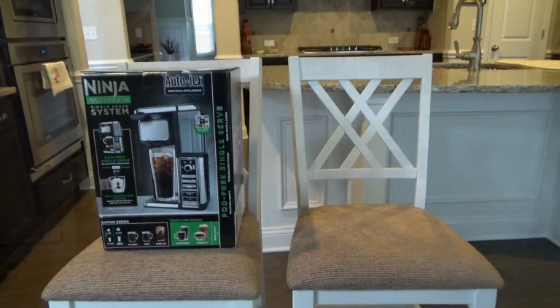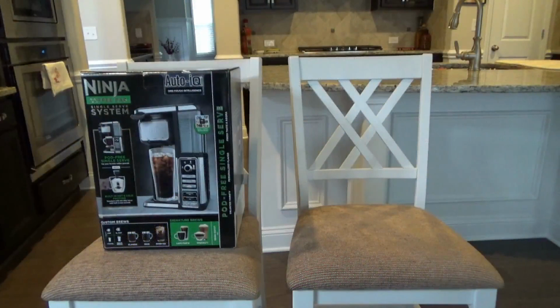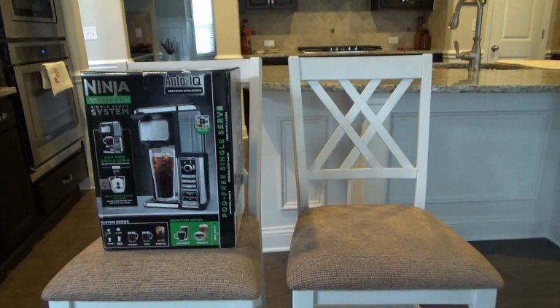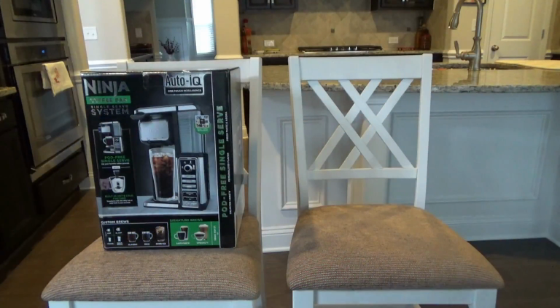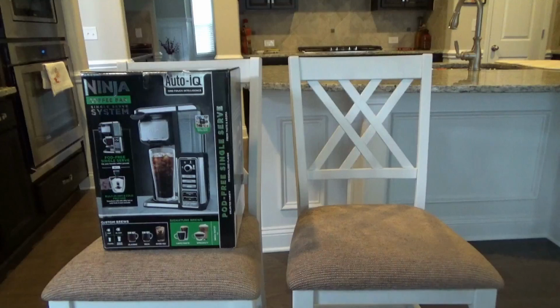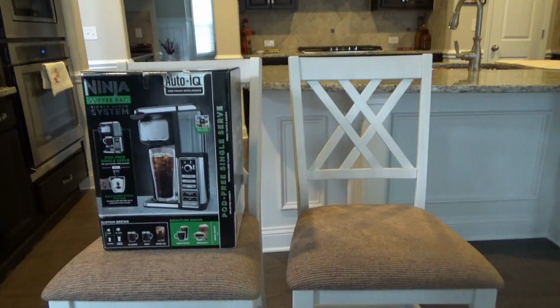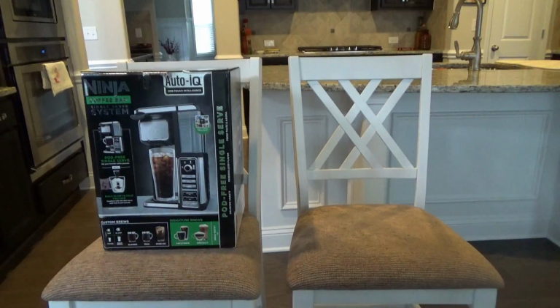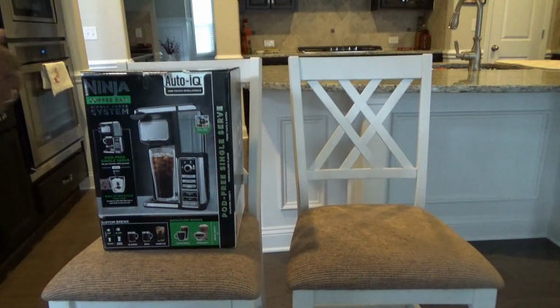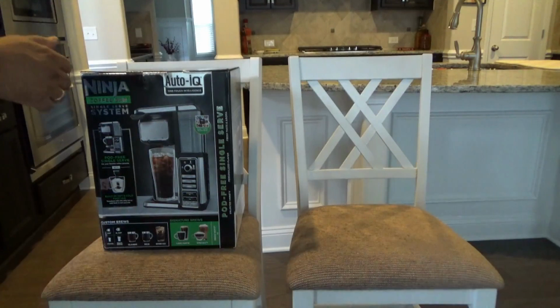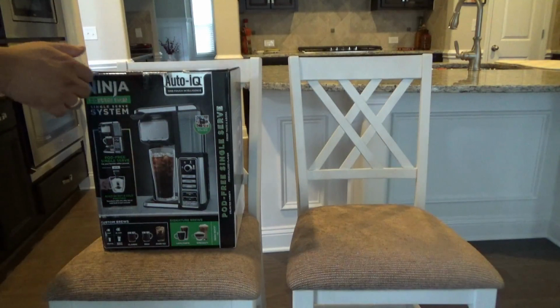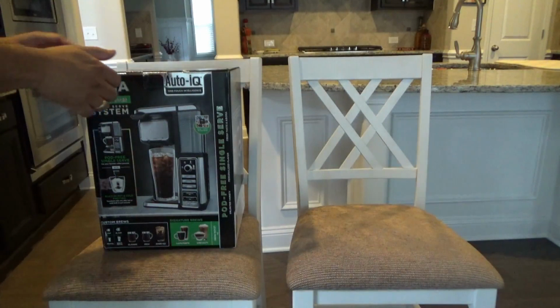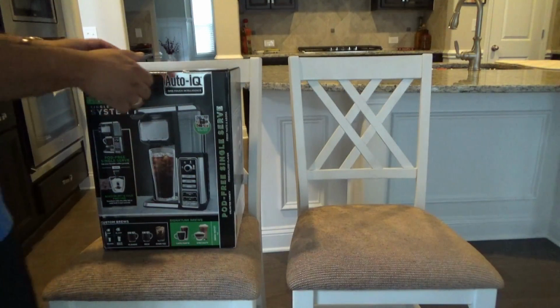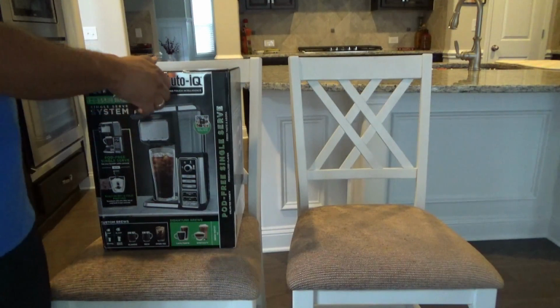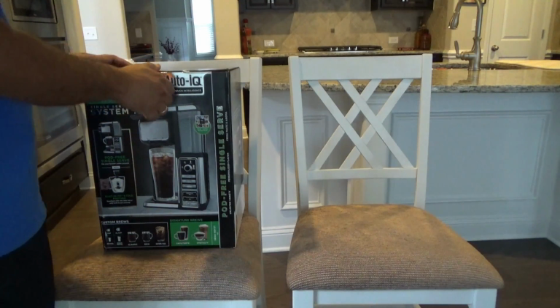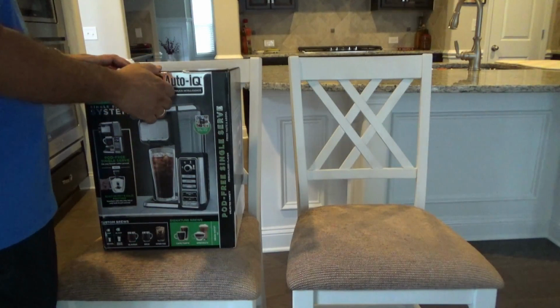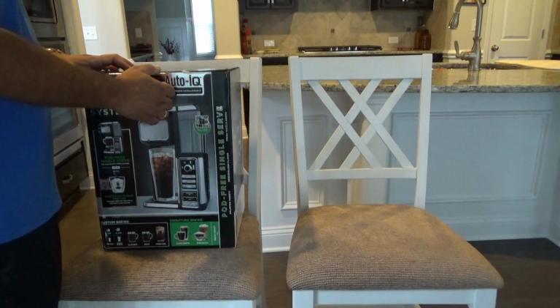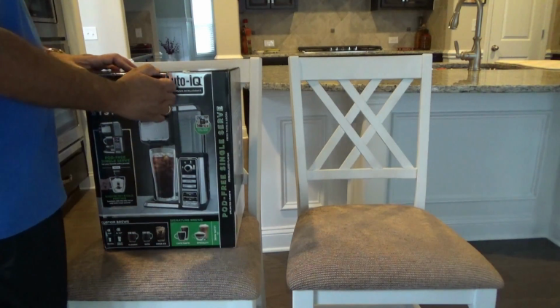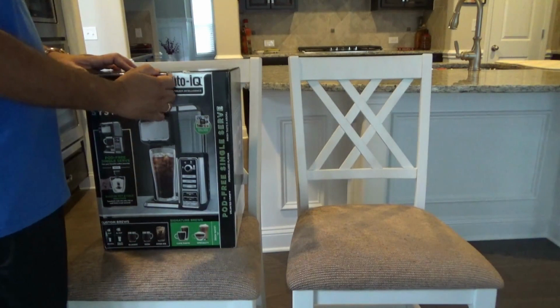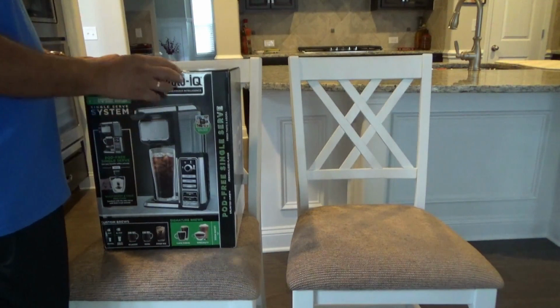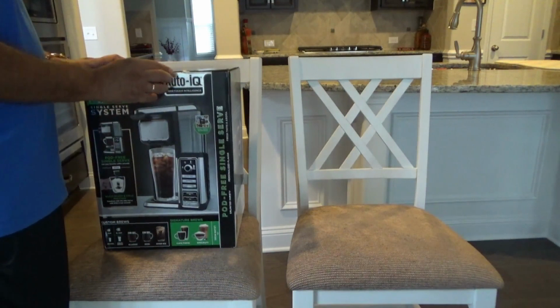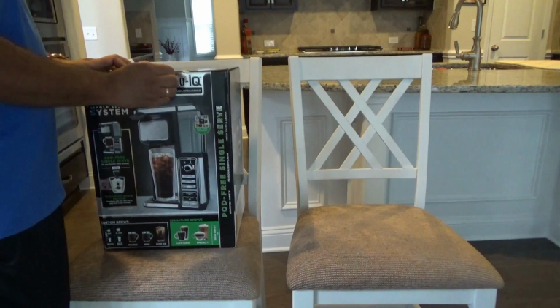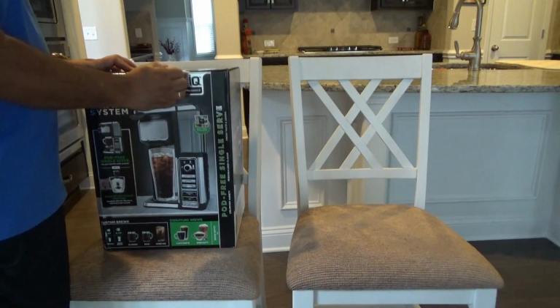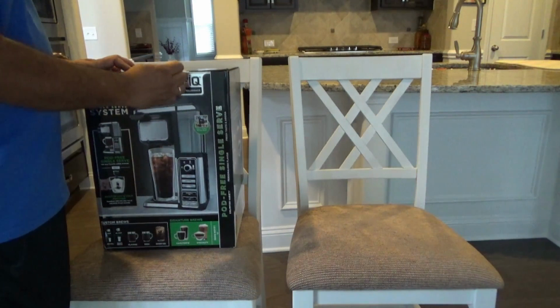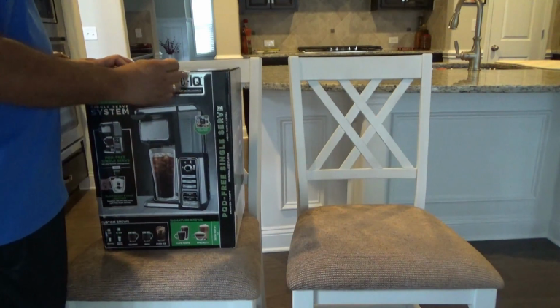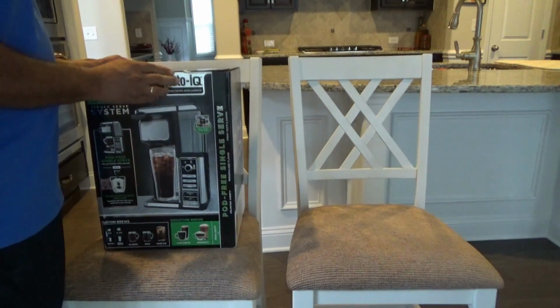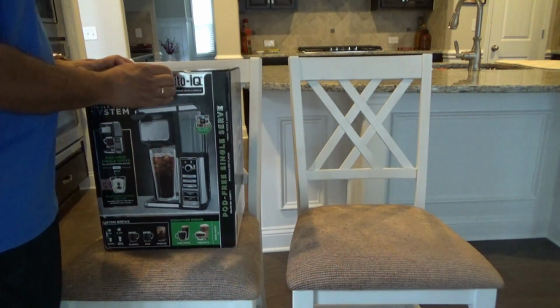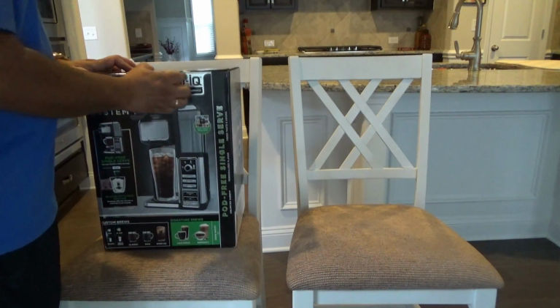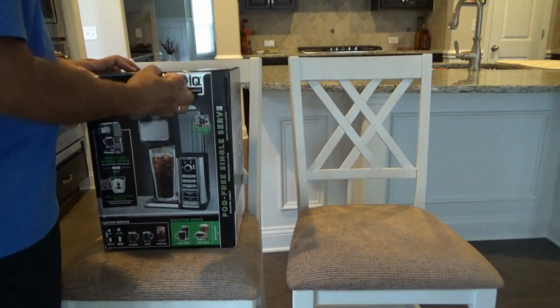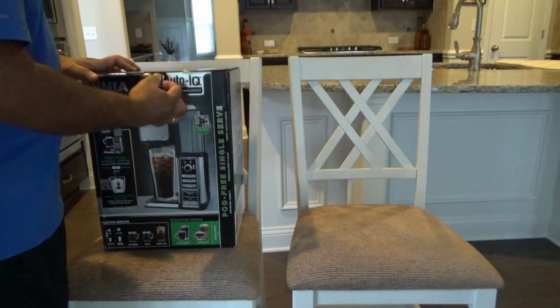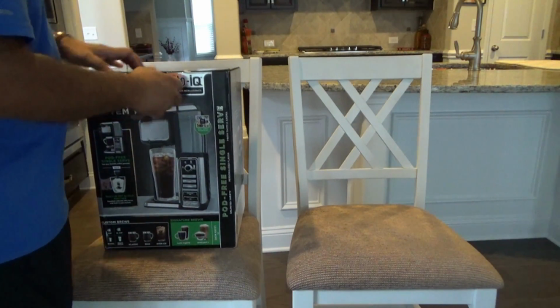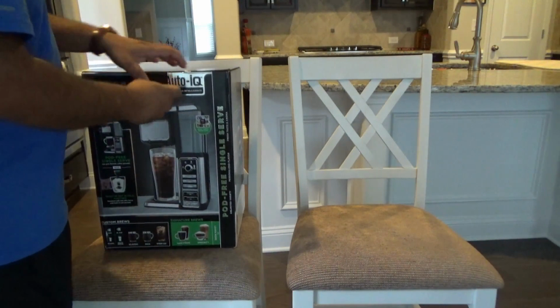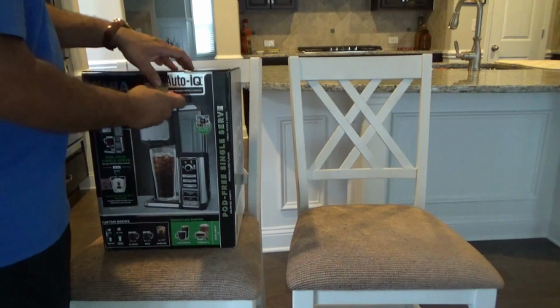Let's sit this thing down in a chair so I could actually unbox it and you can see what we find inside.